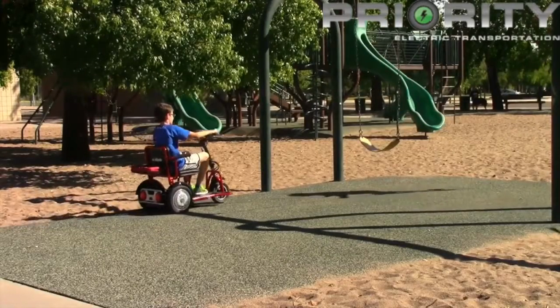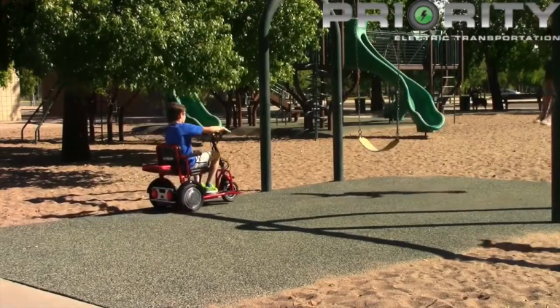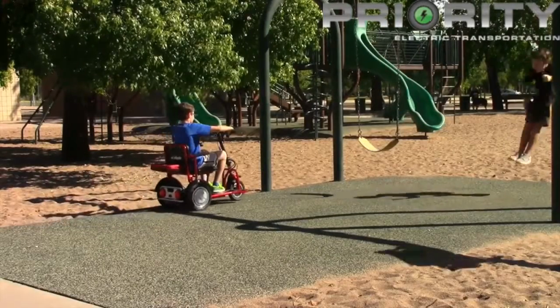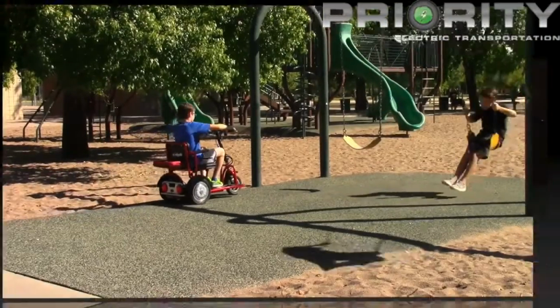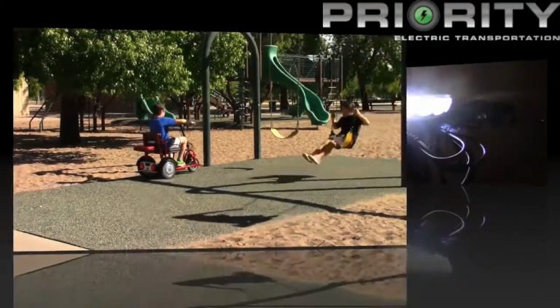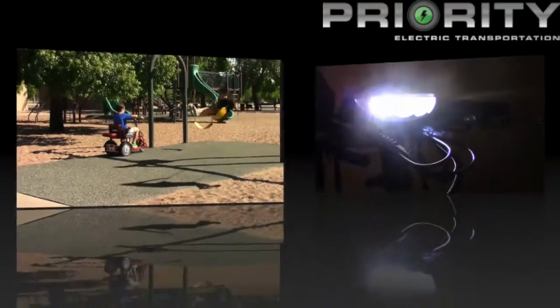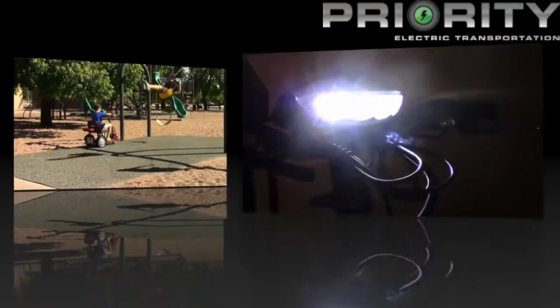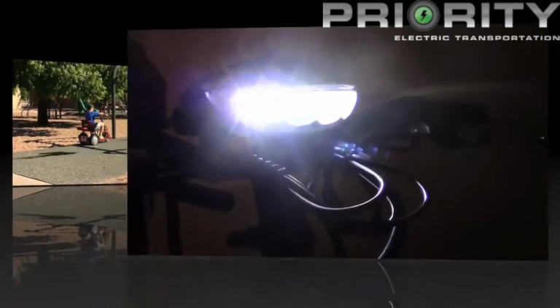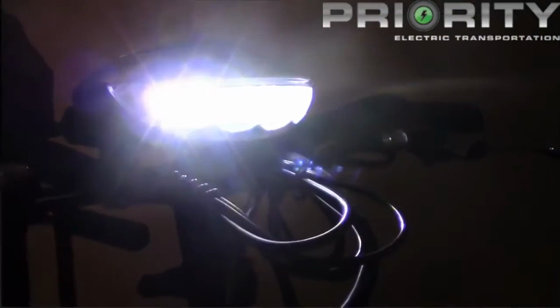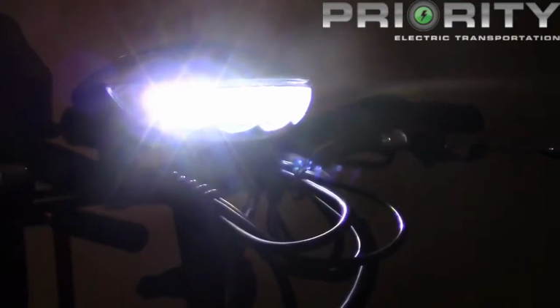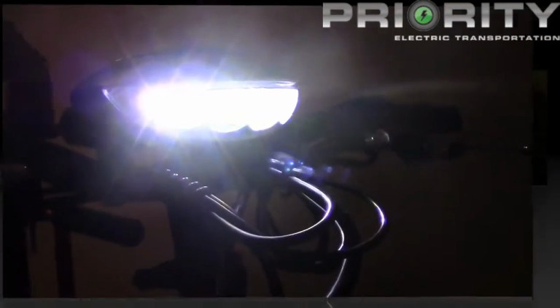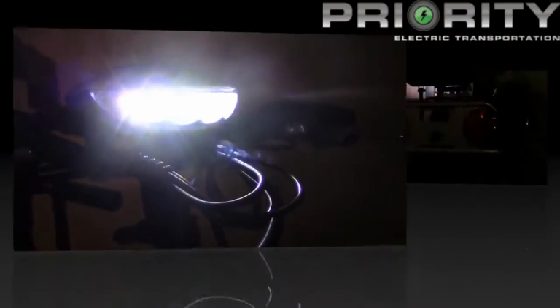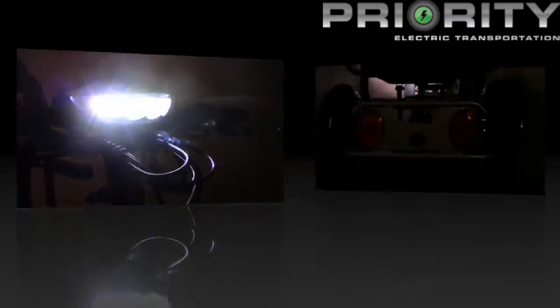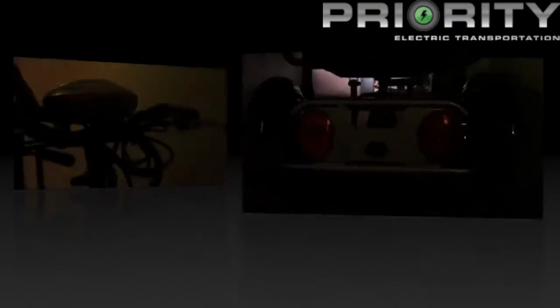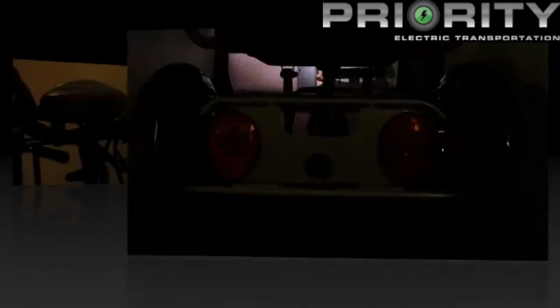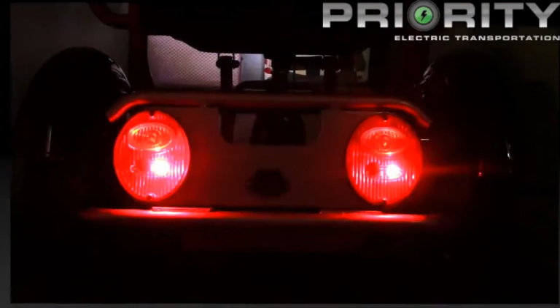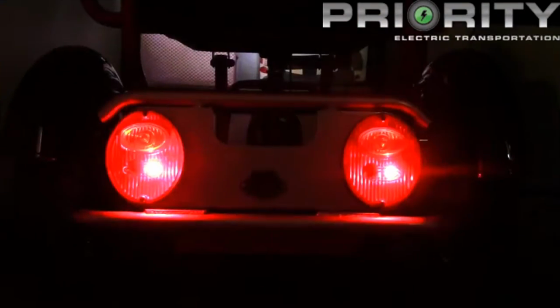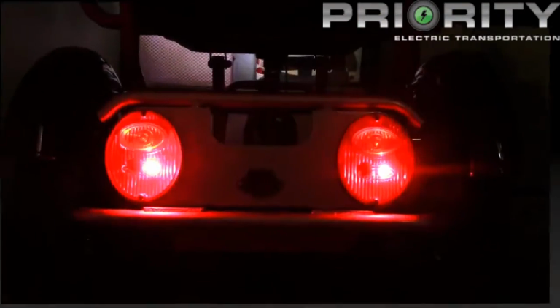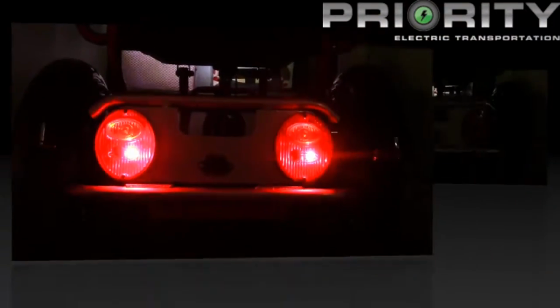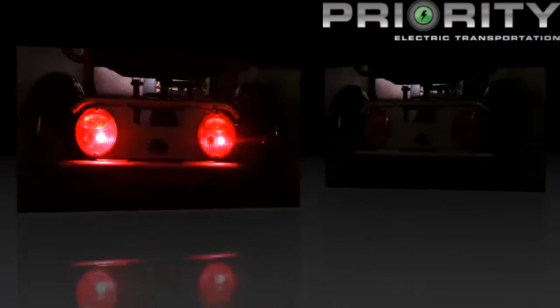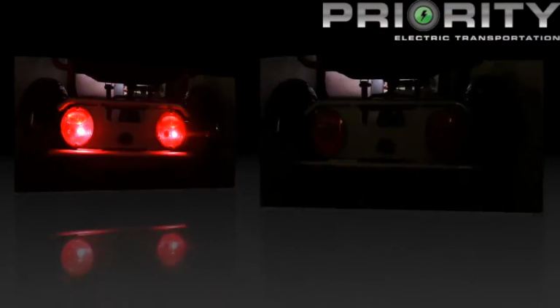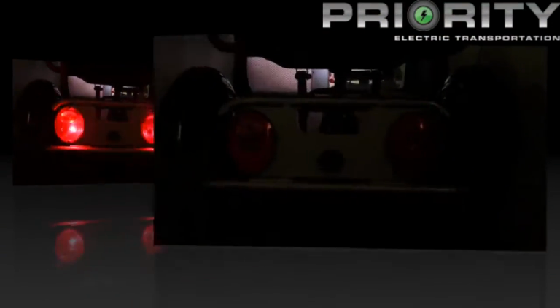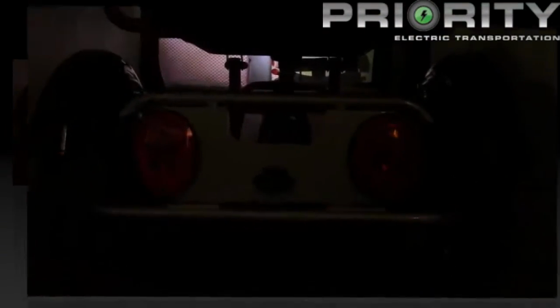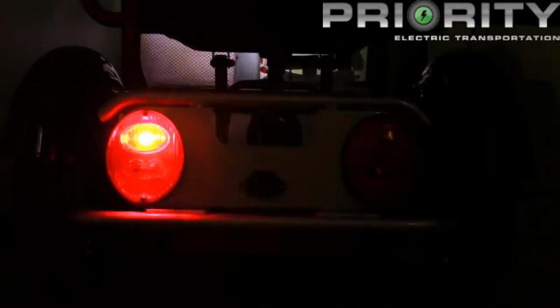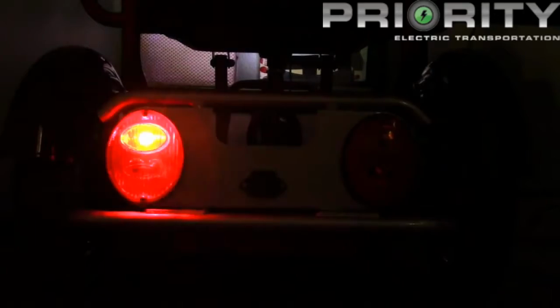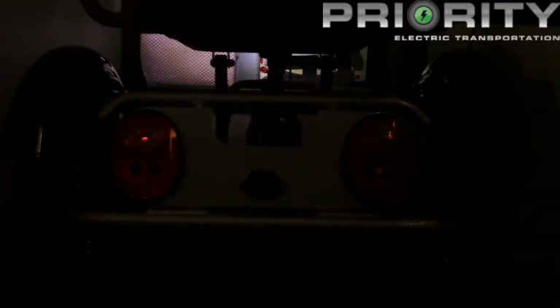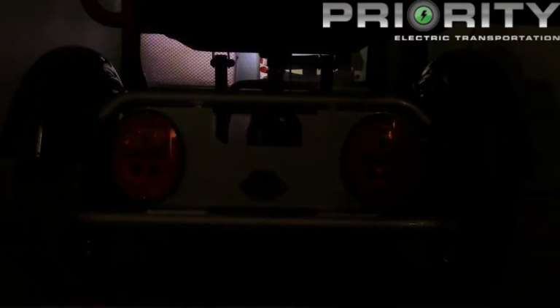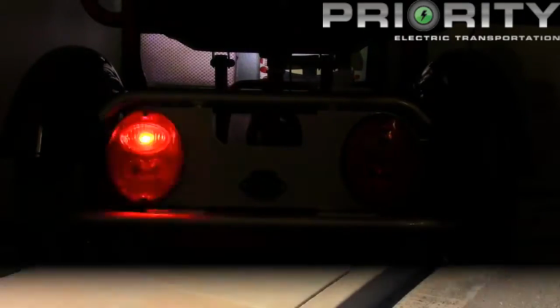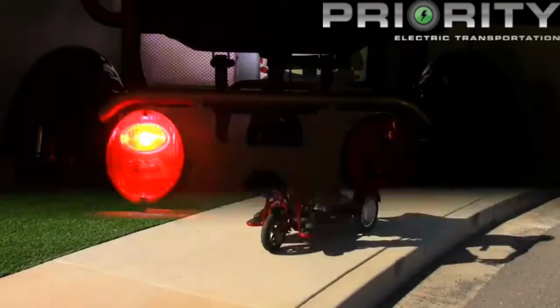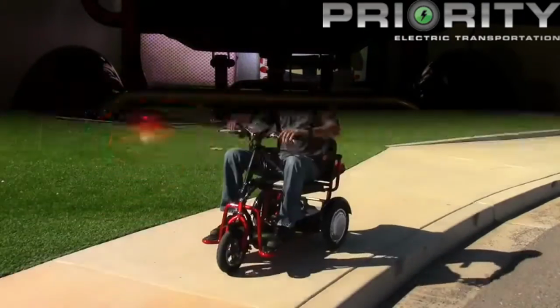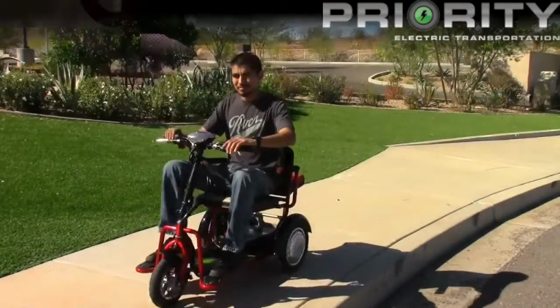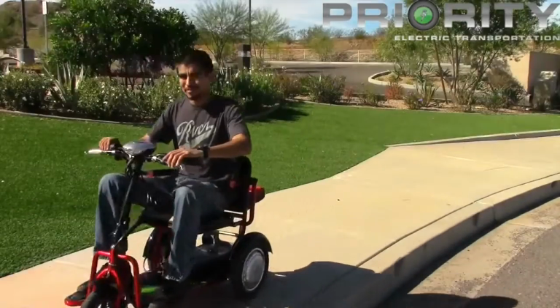Mini is equipped with an electric headlight, rear brake lights, turn signals, and electric horn.